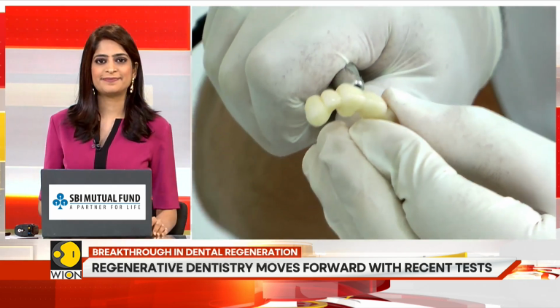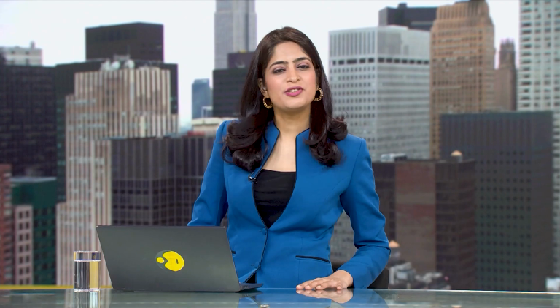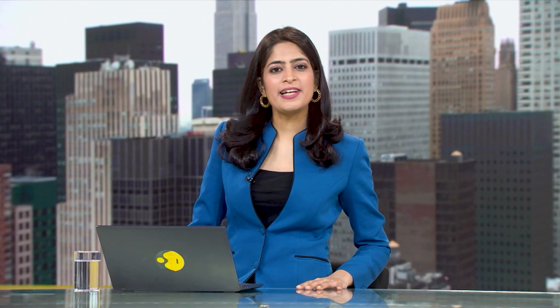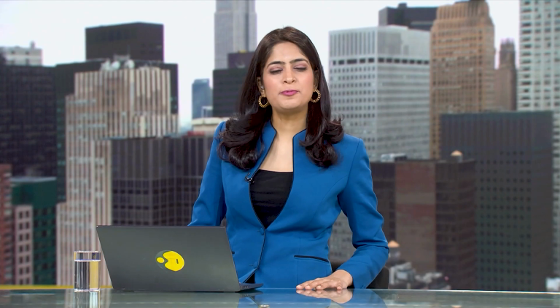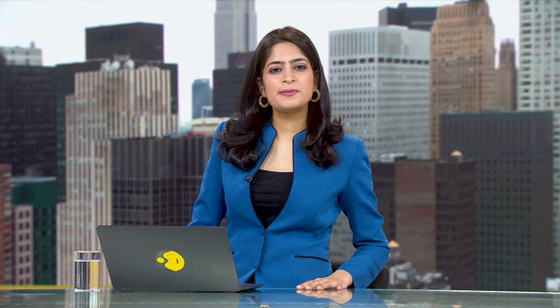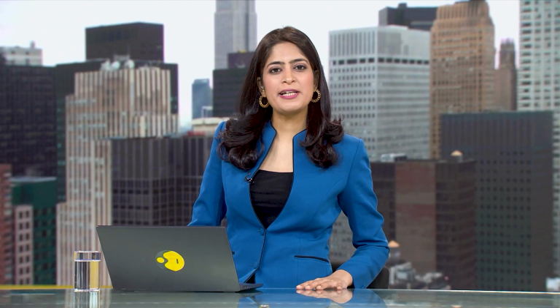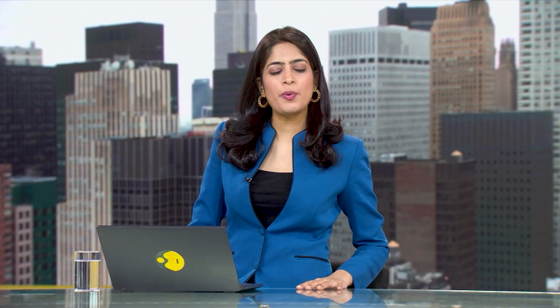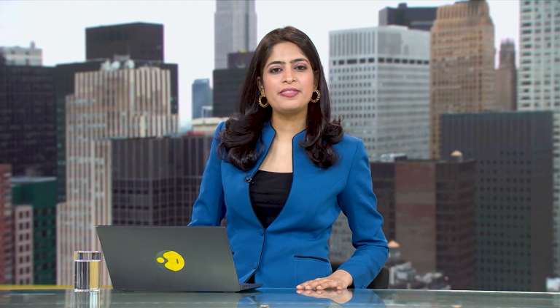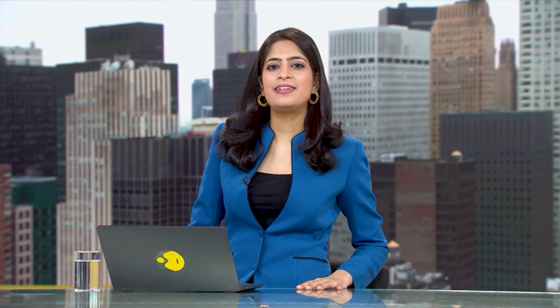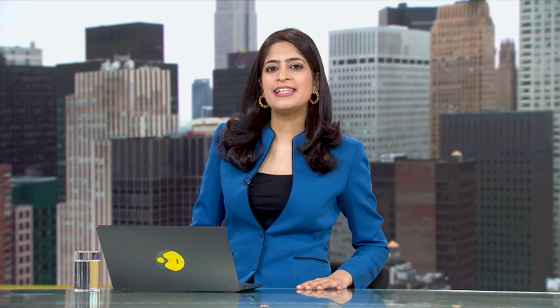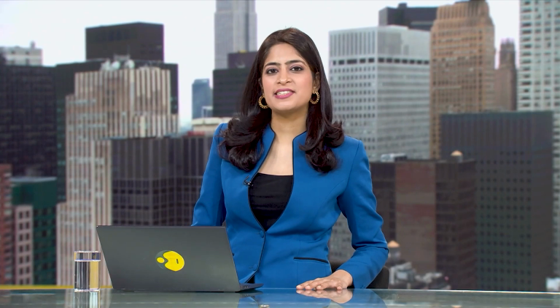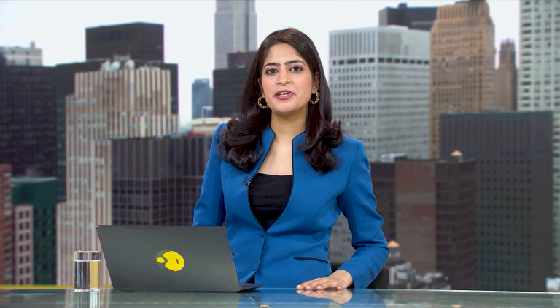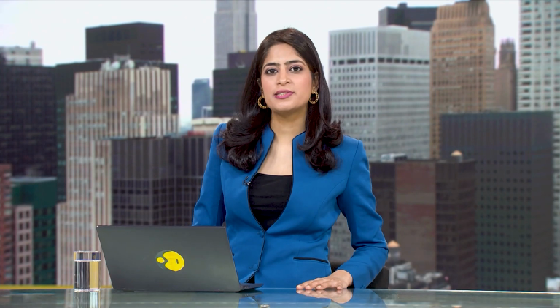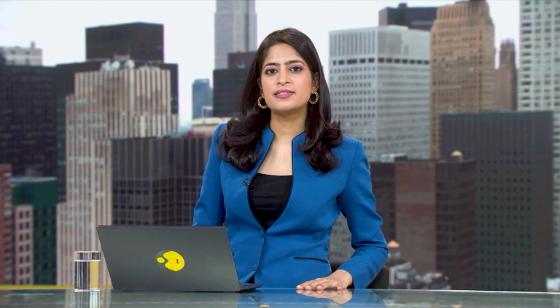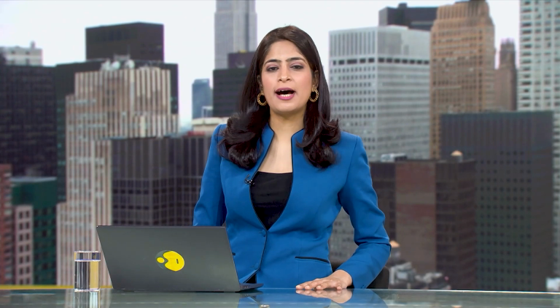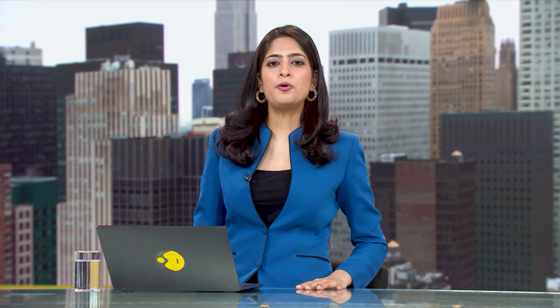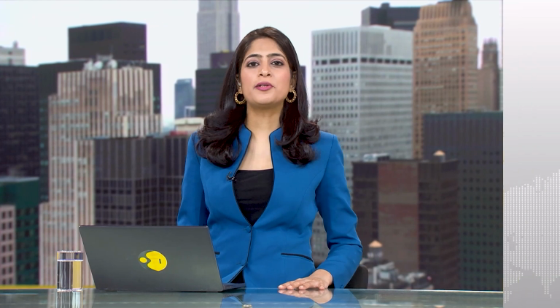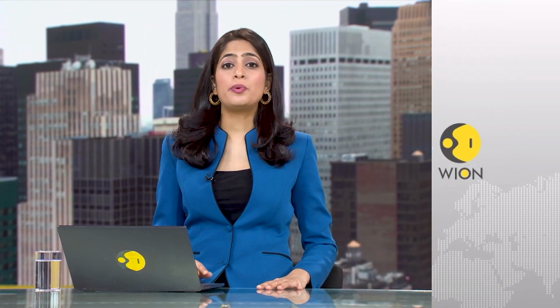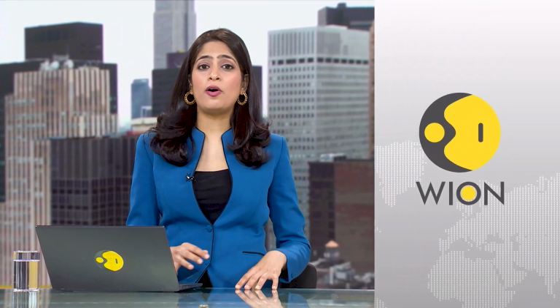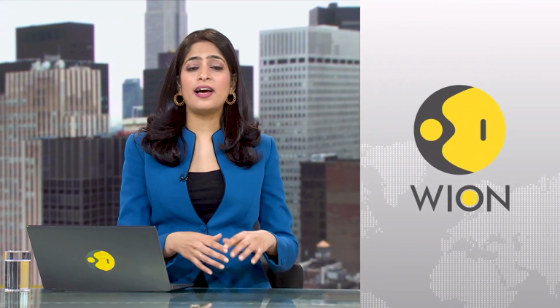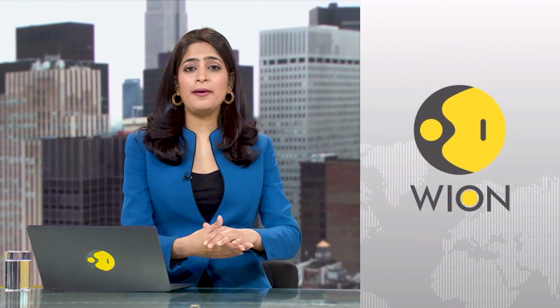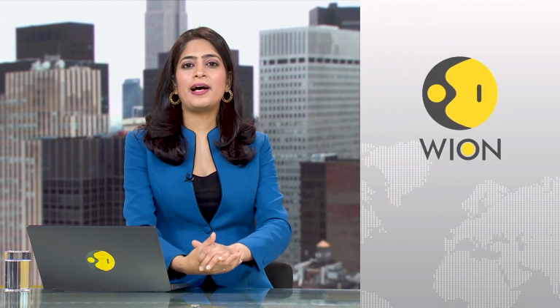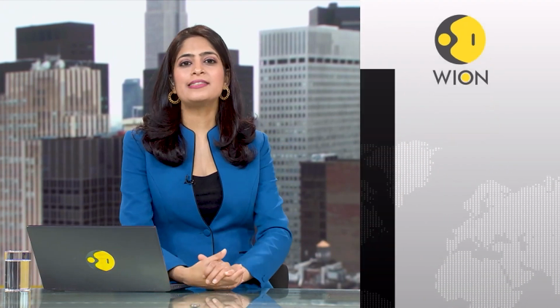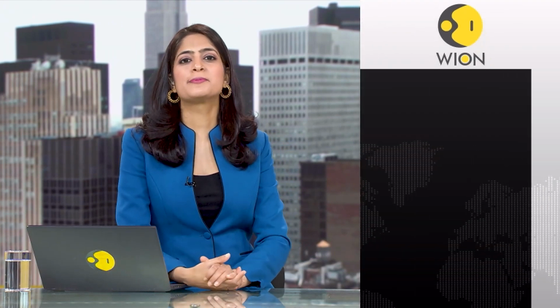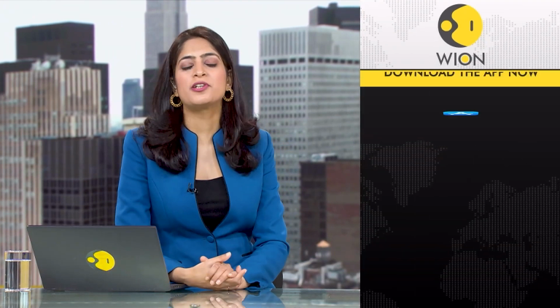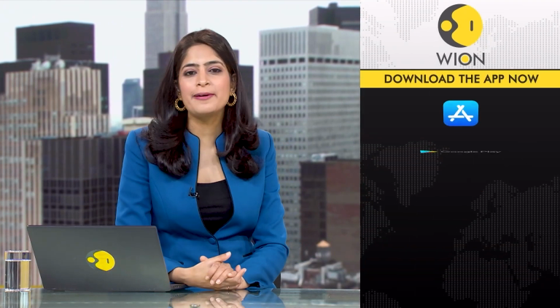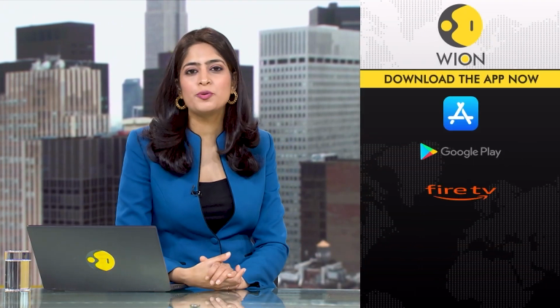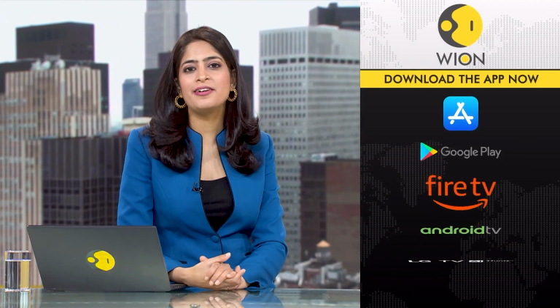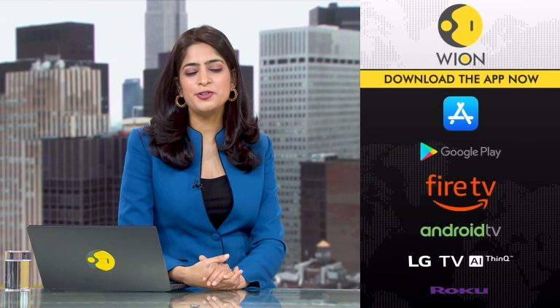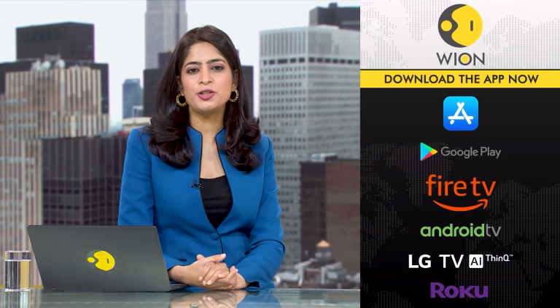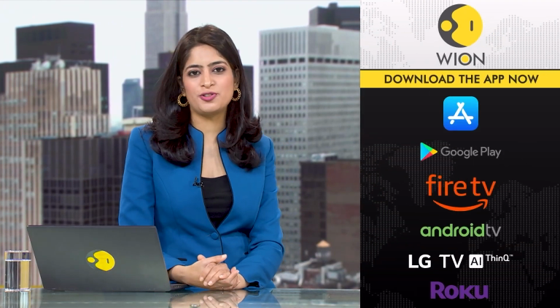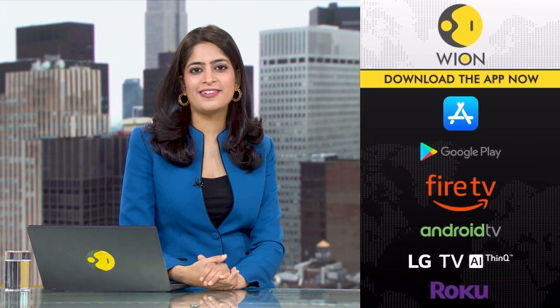To stay up to speed with the latest news, download the Vion app and subscribe to our YouTube channel.